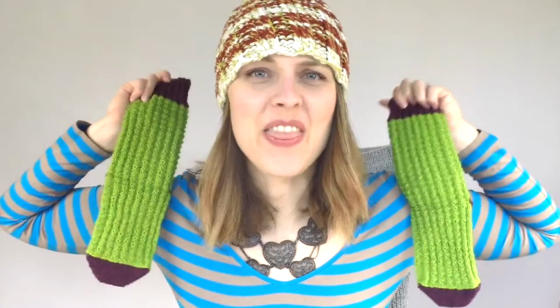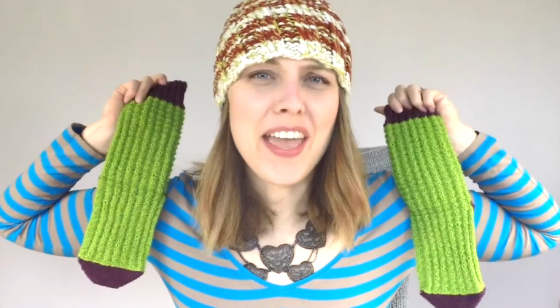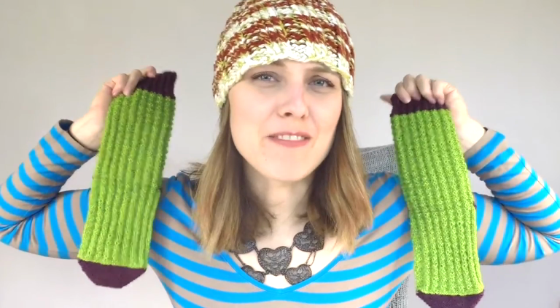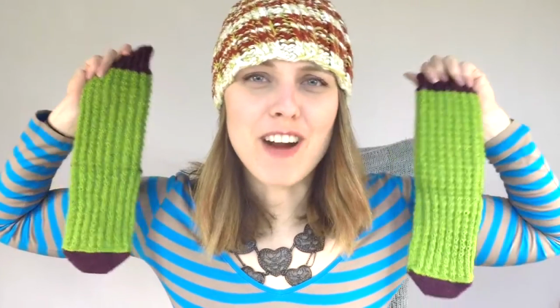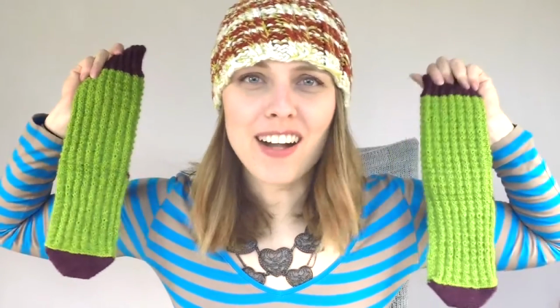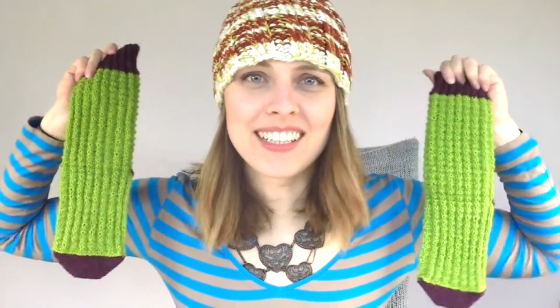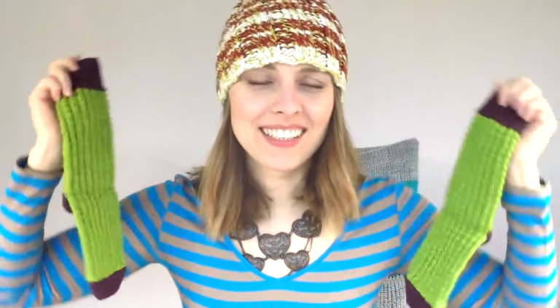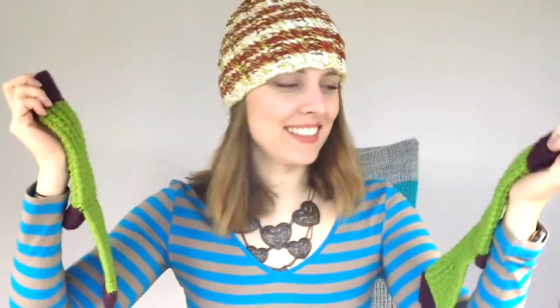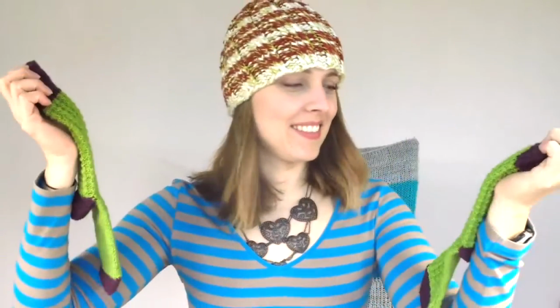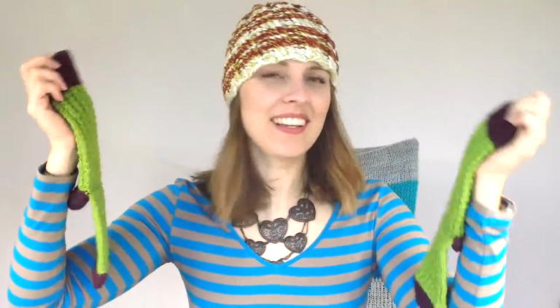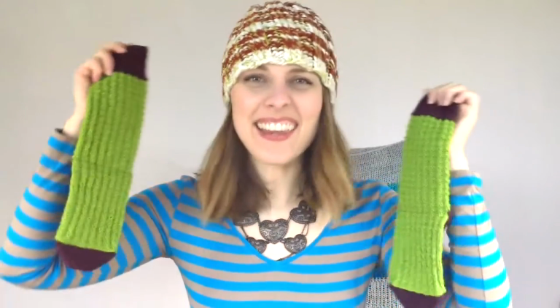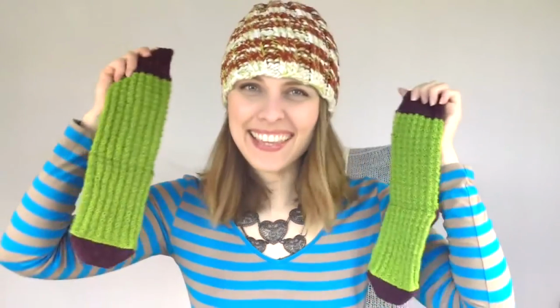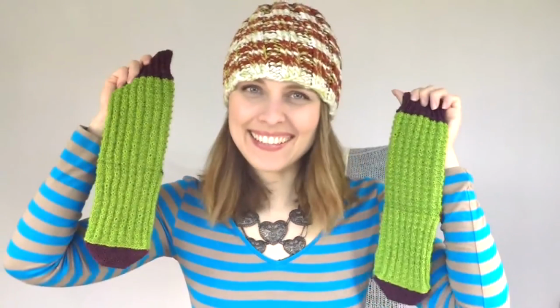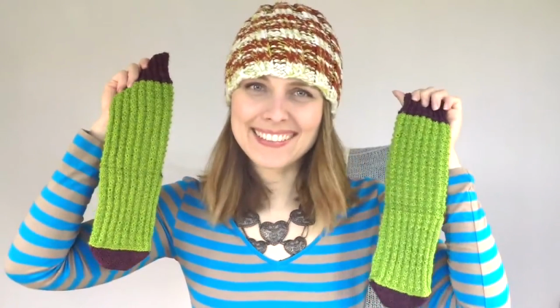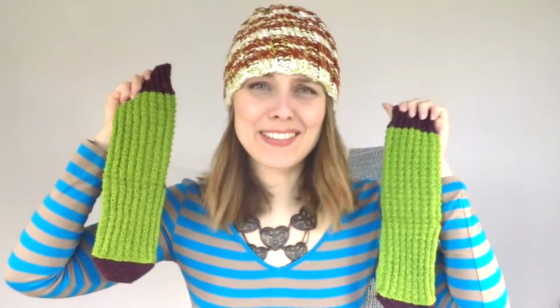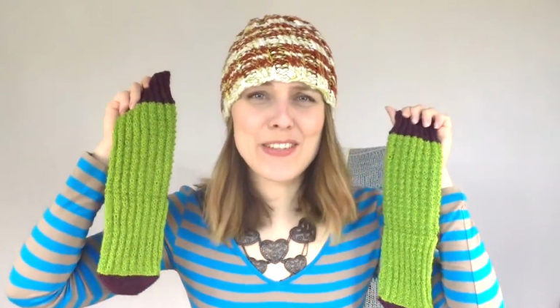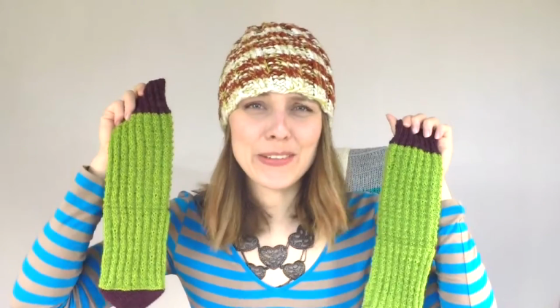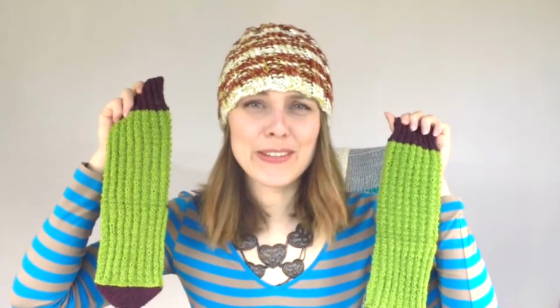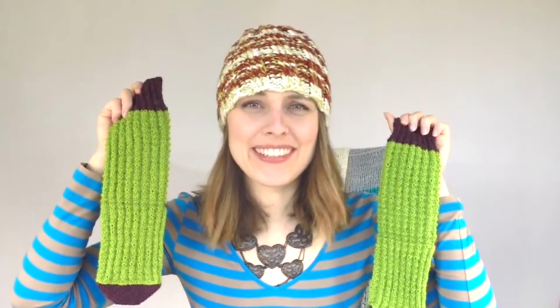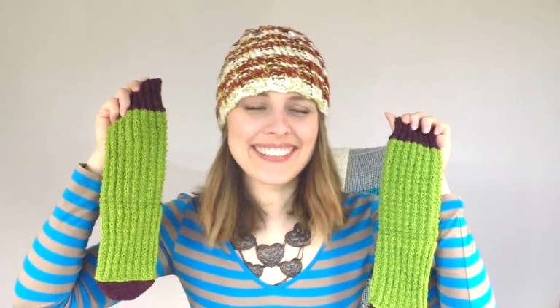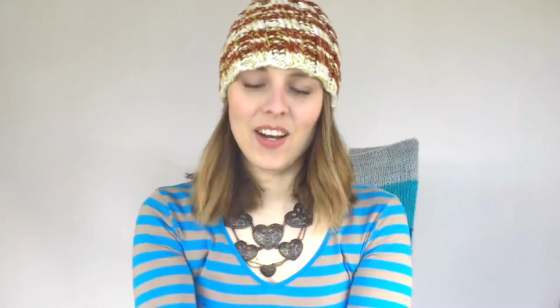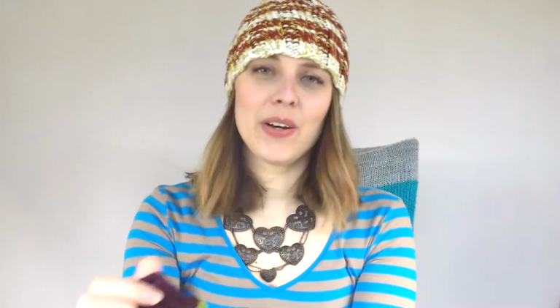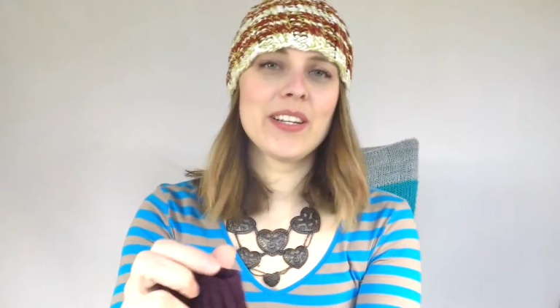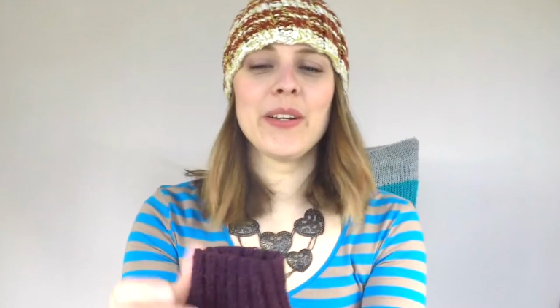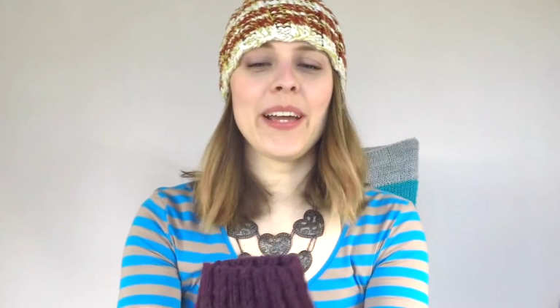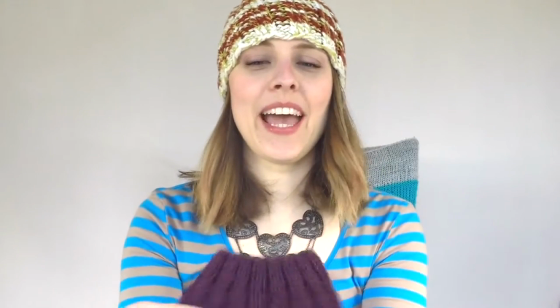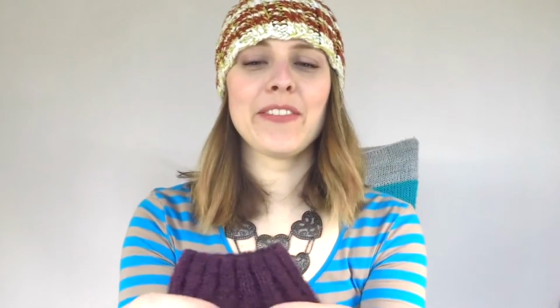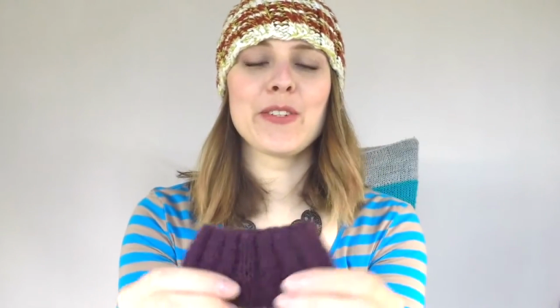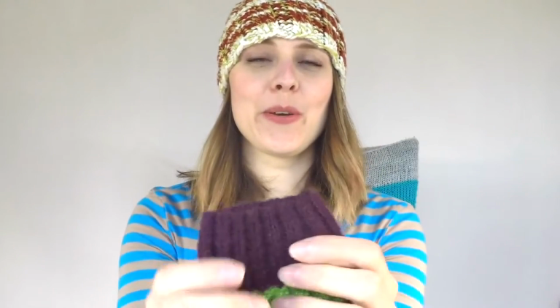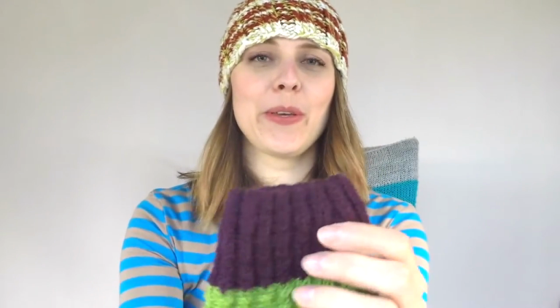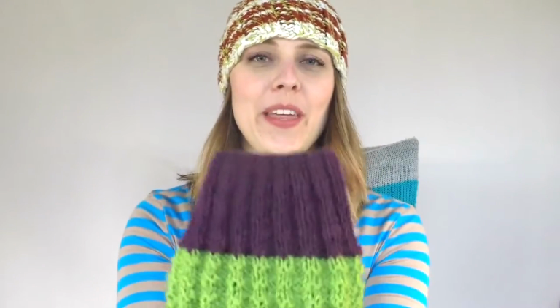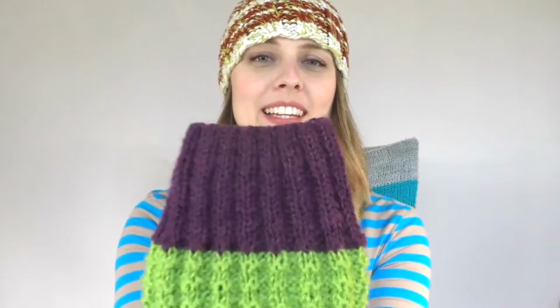They rock! So cute! I have to show you that.